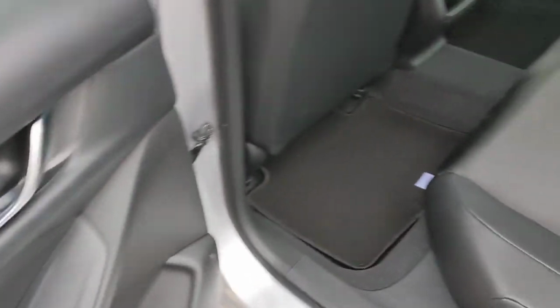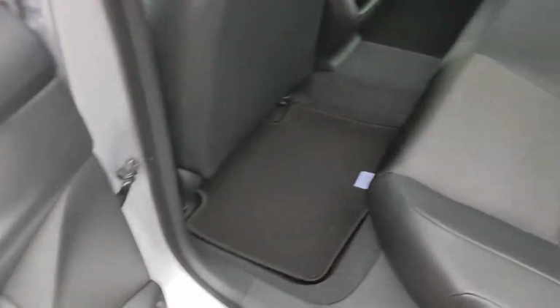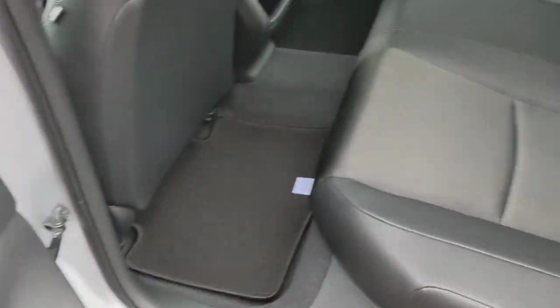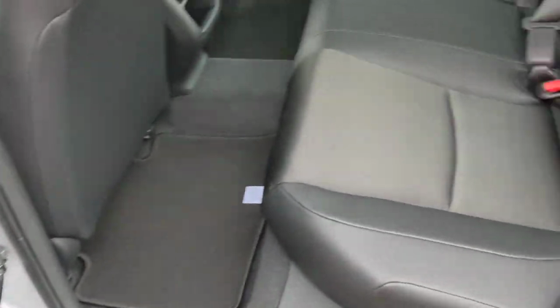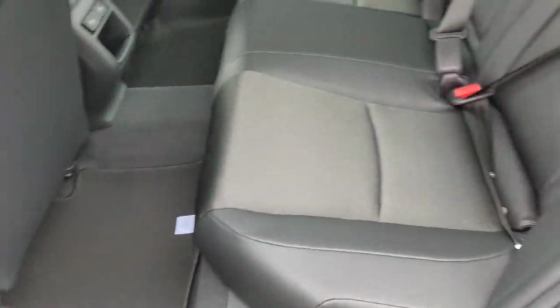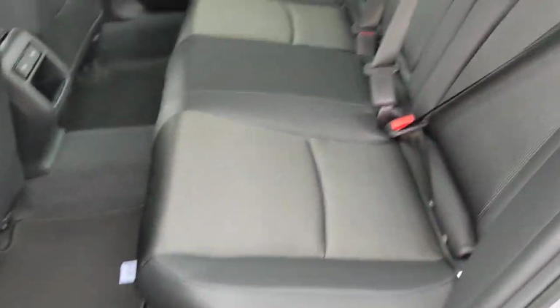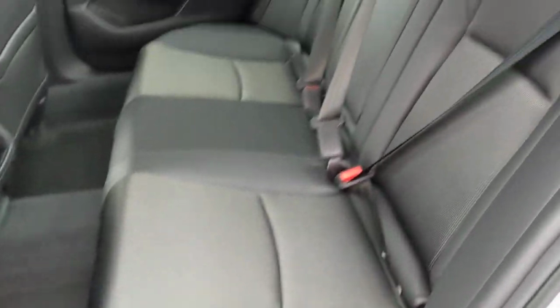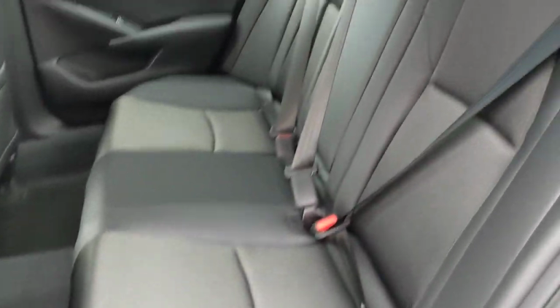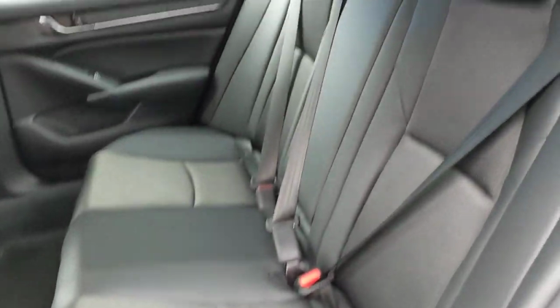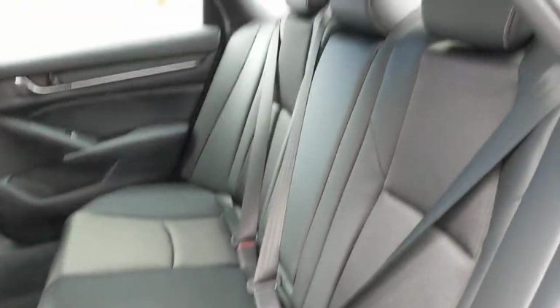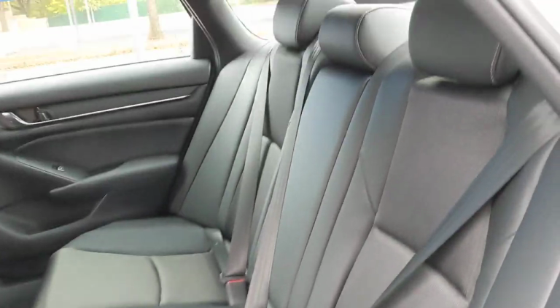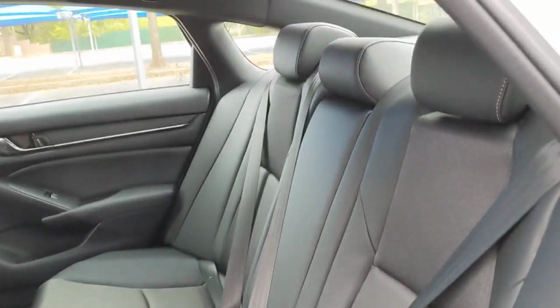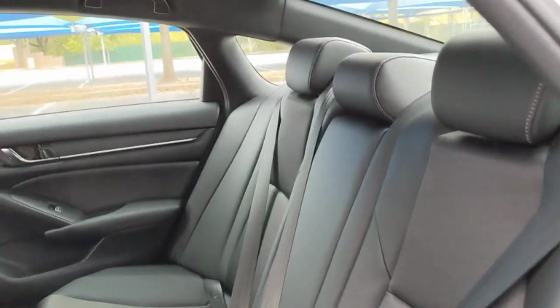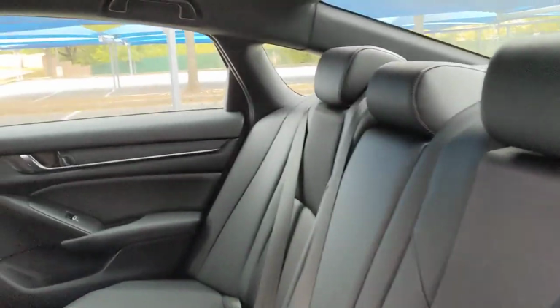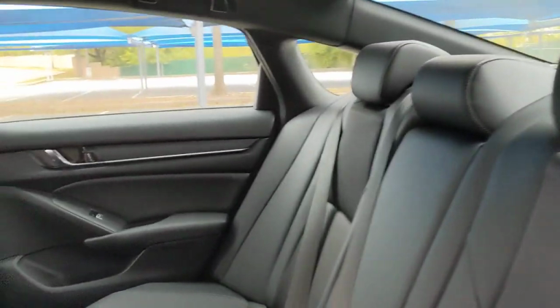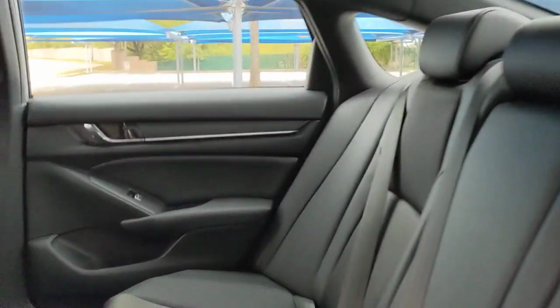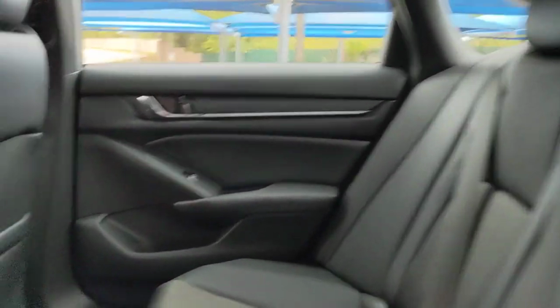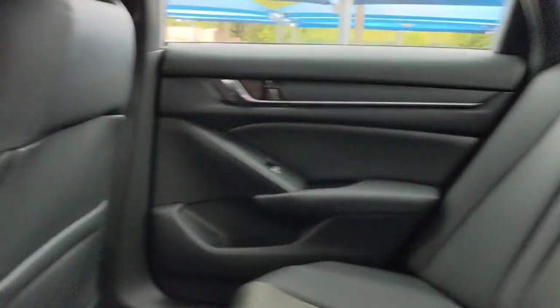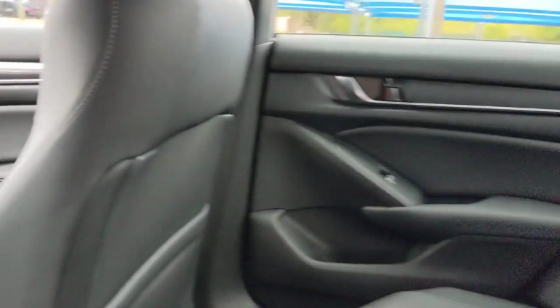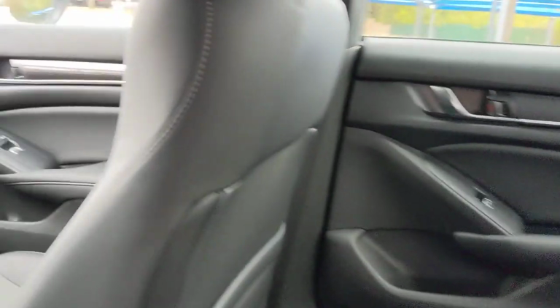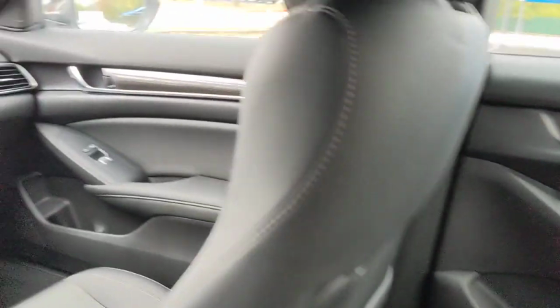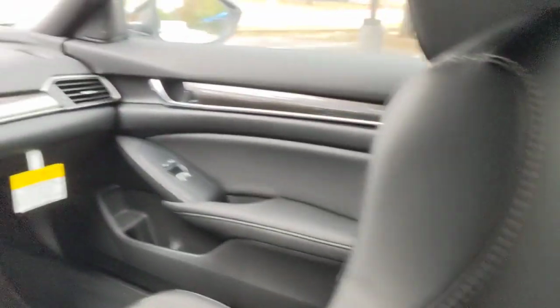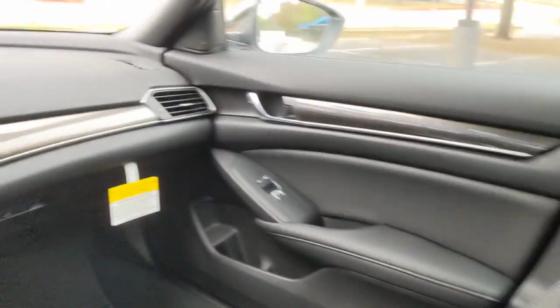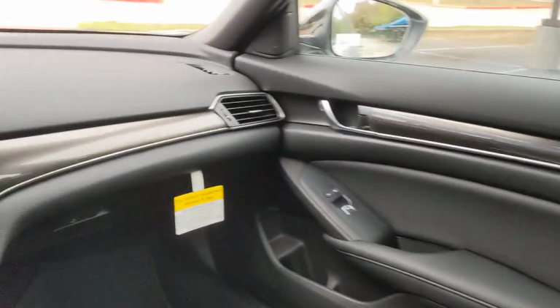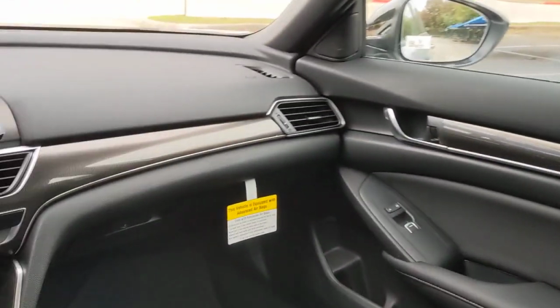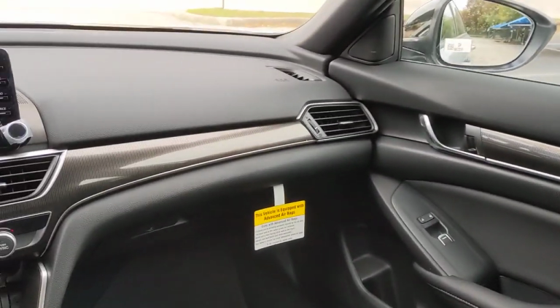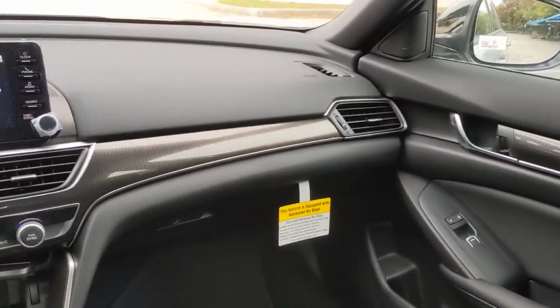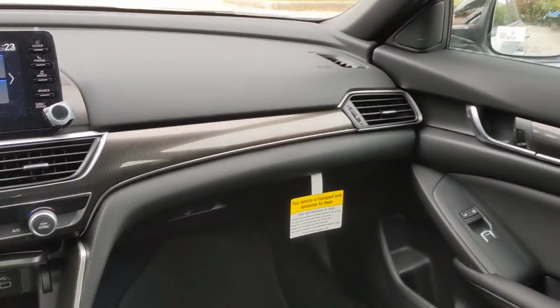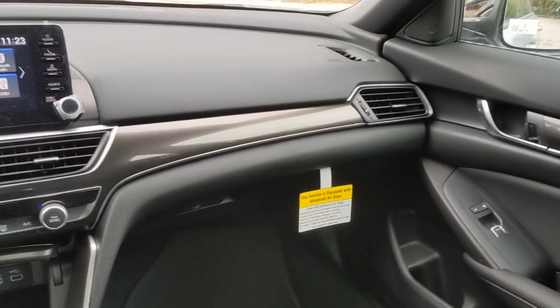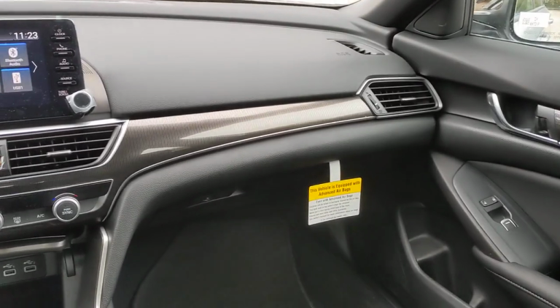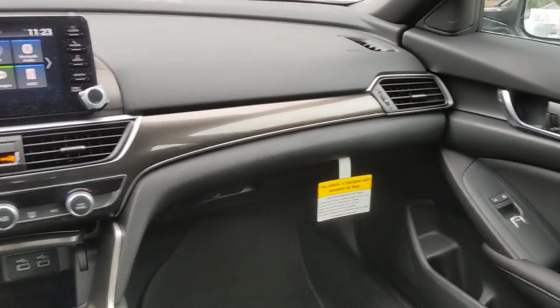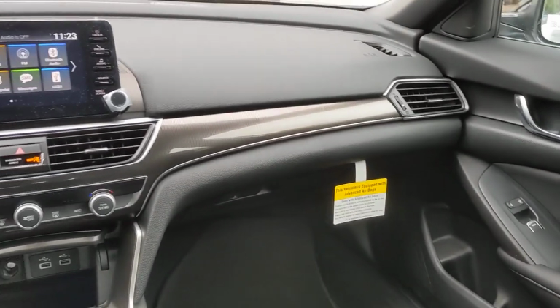It's time you treated yourself to the best. This Honda Accord is waiting. Come in and drive it today.